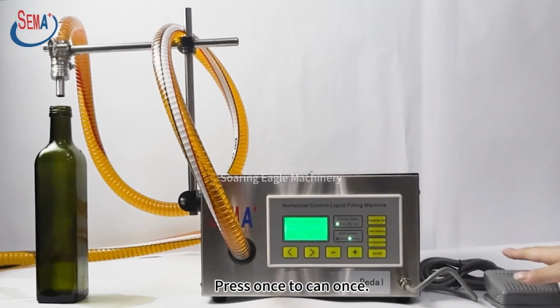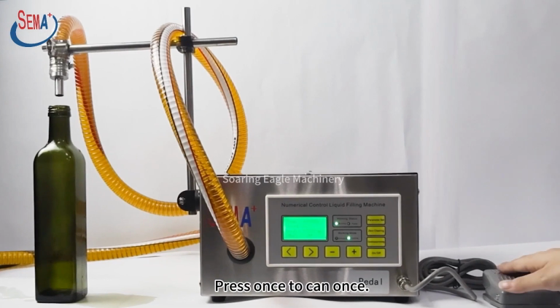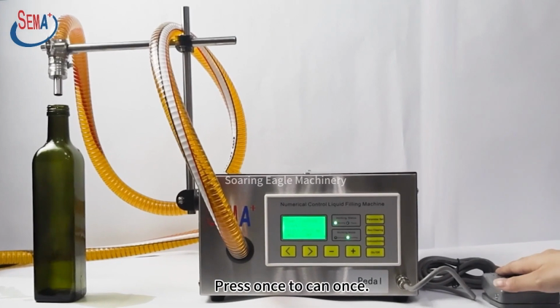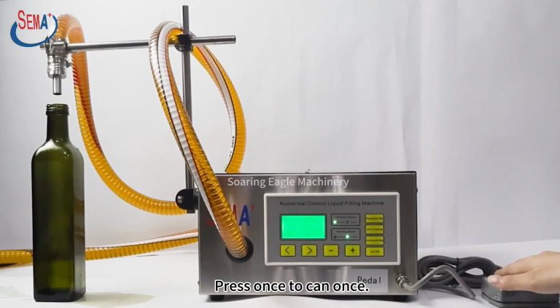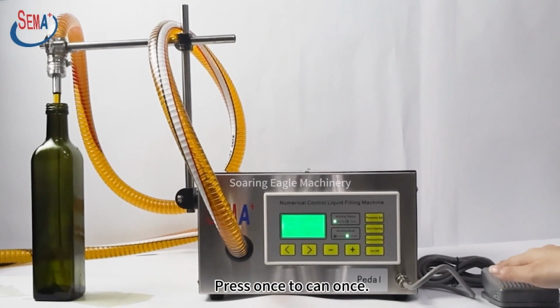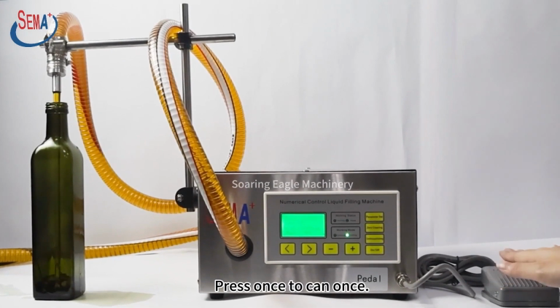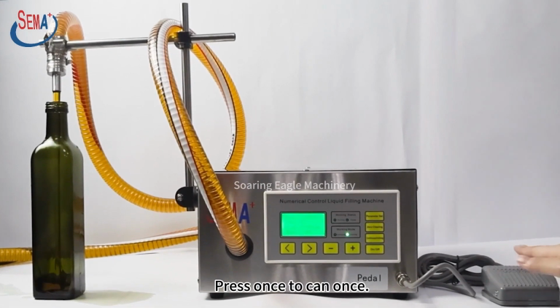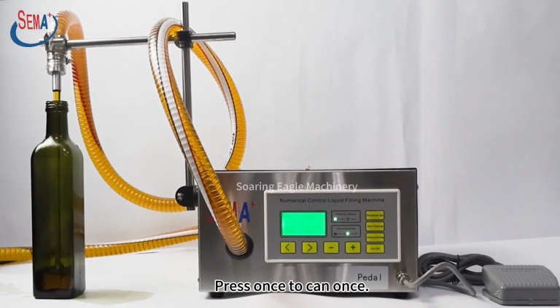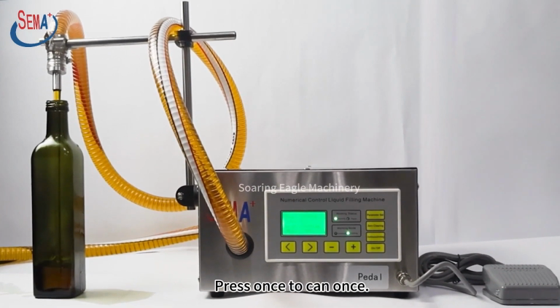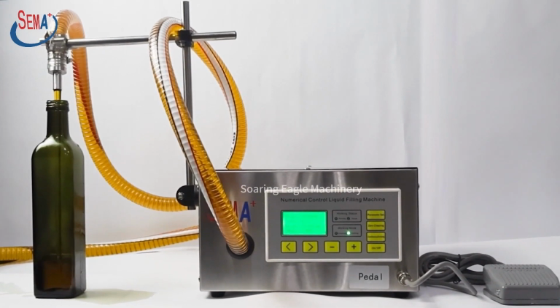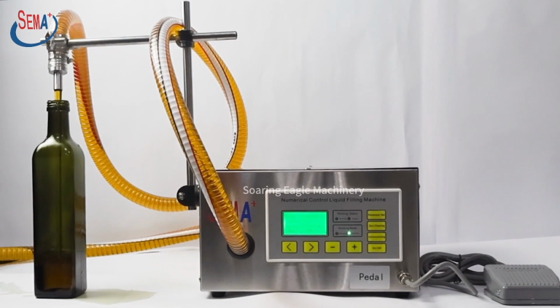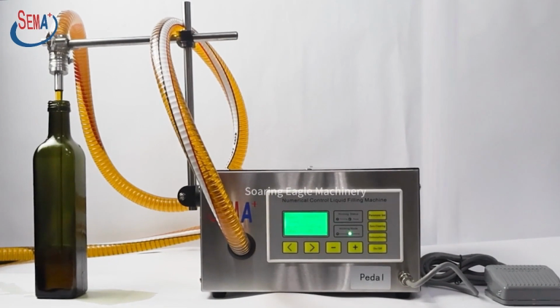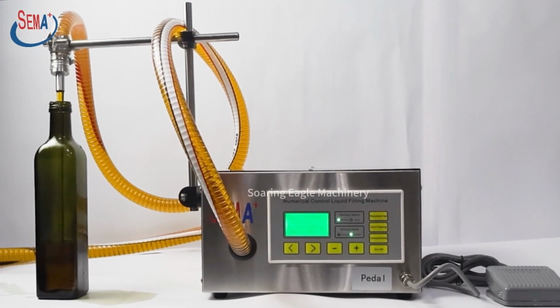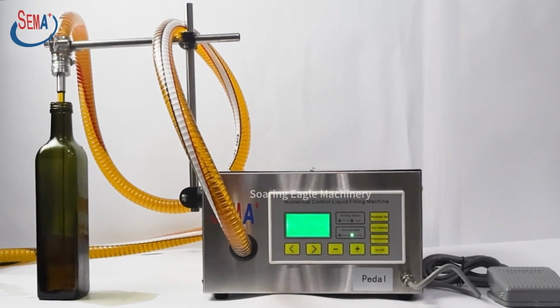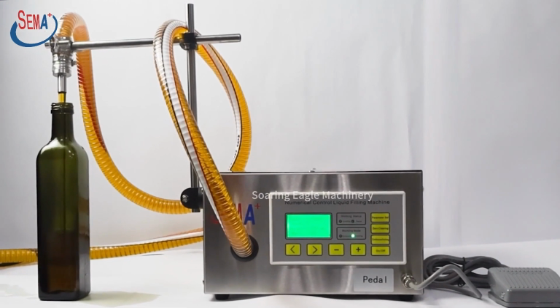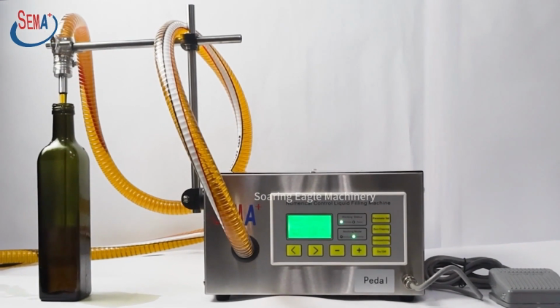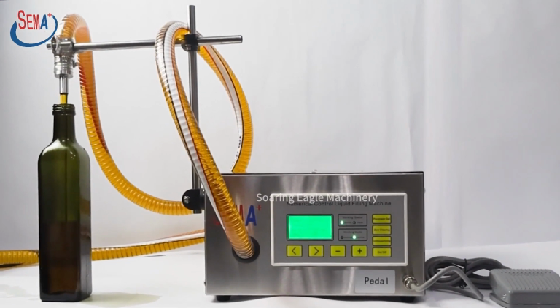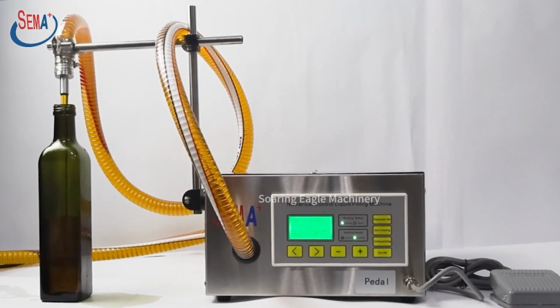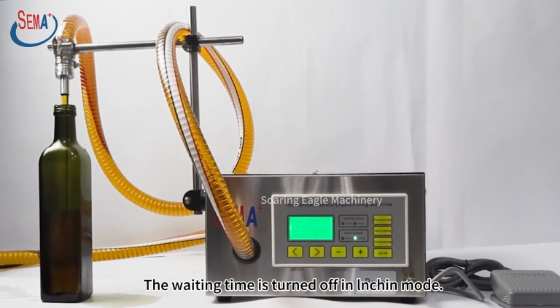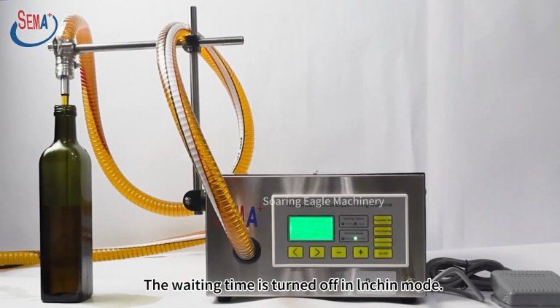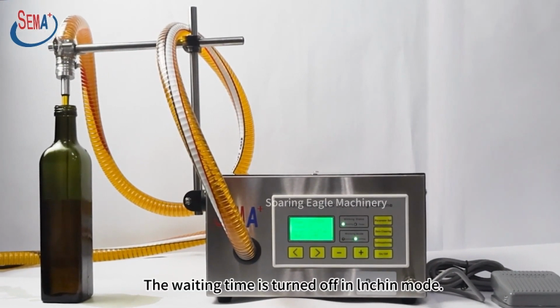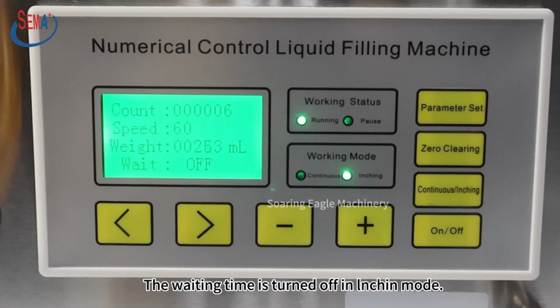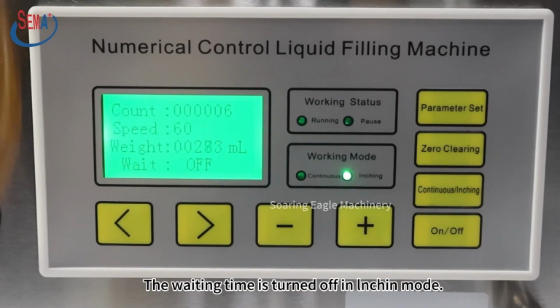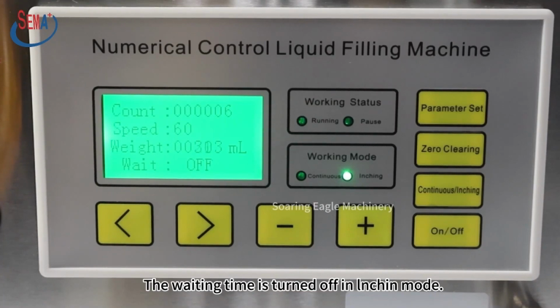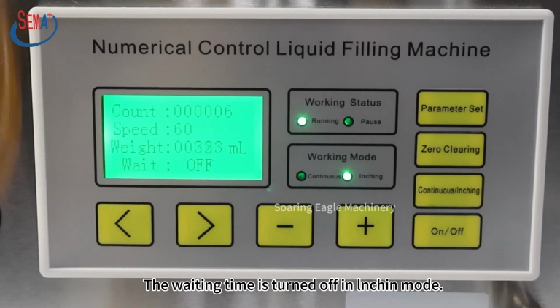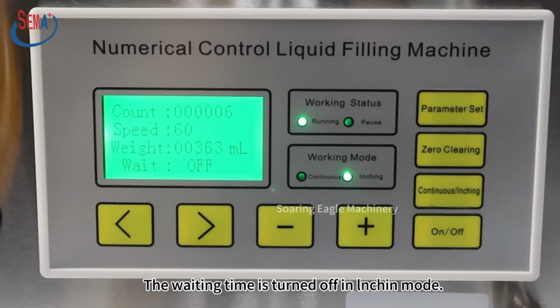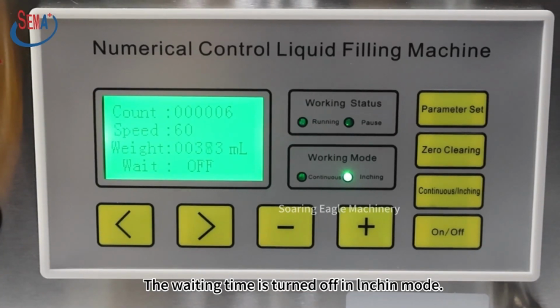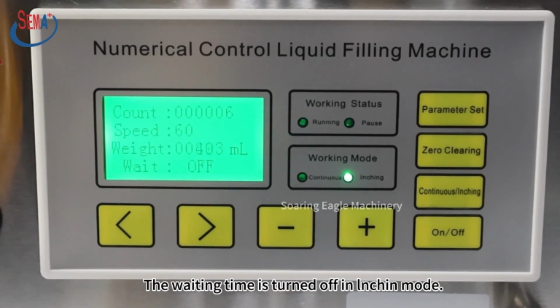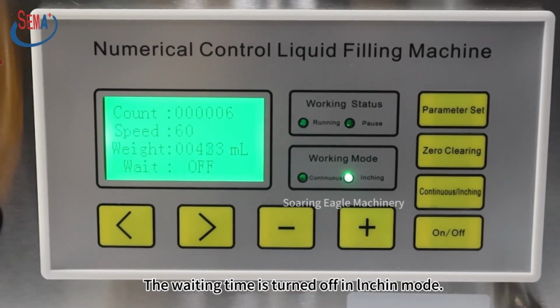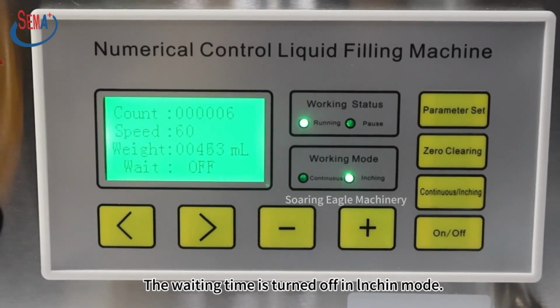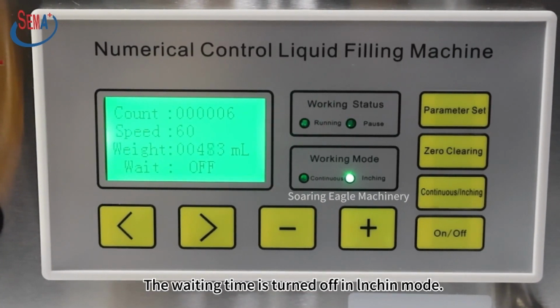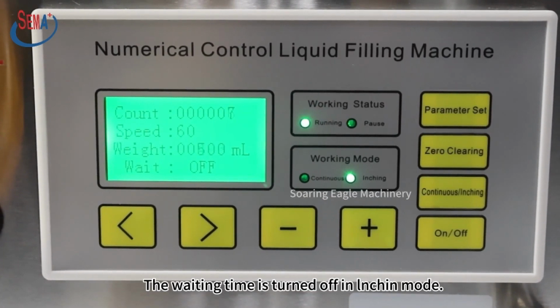Press once to fill once. The waiting time is turned off in launching mode.